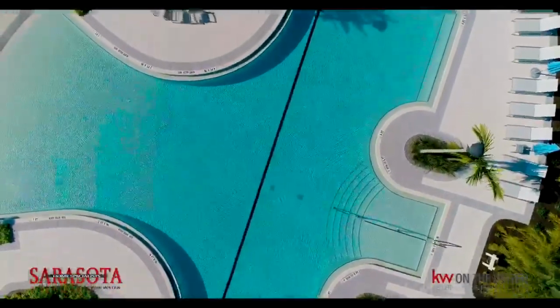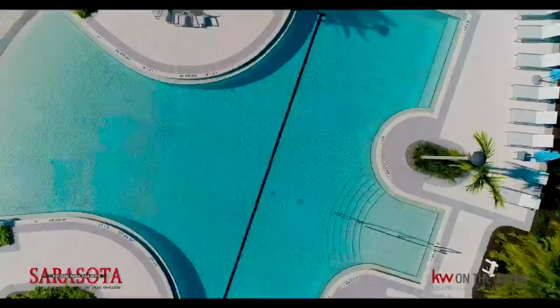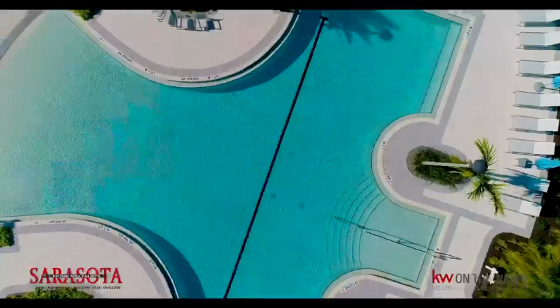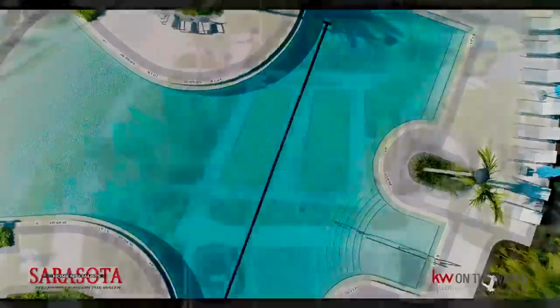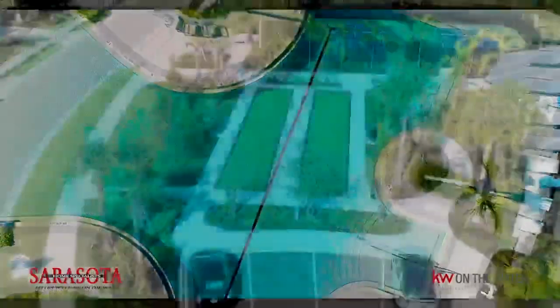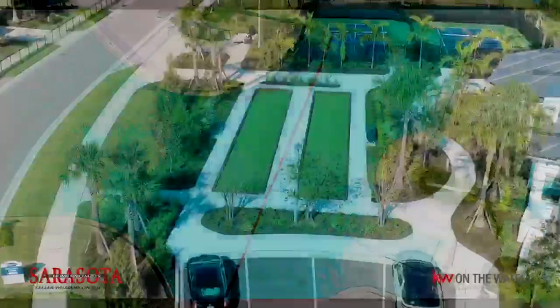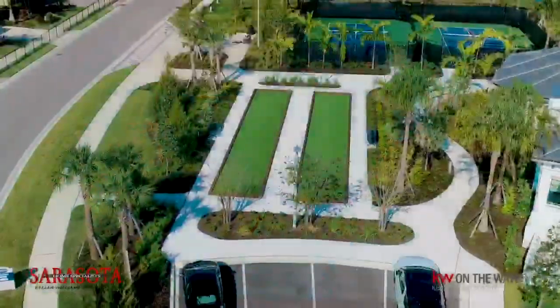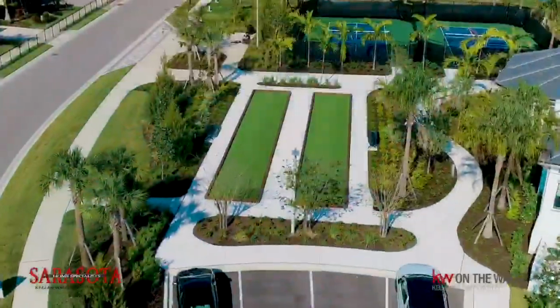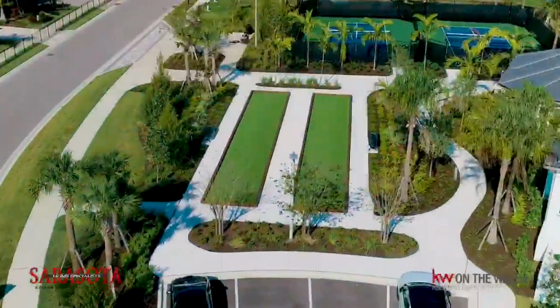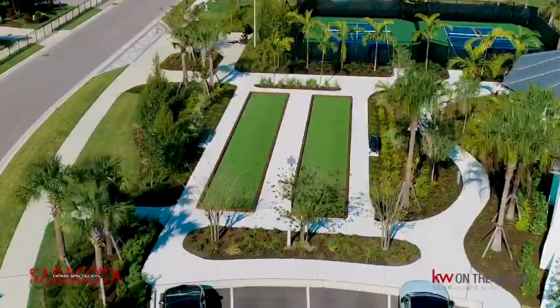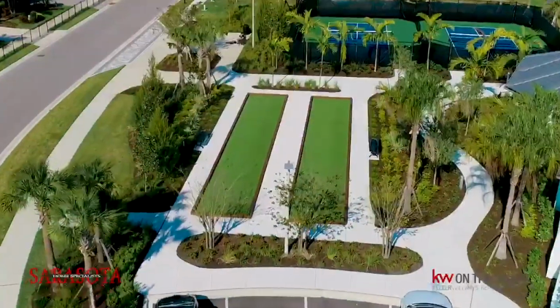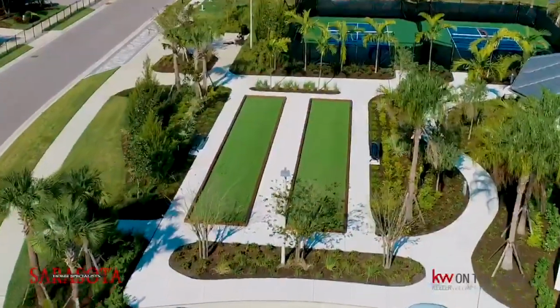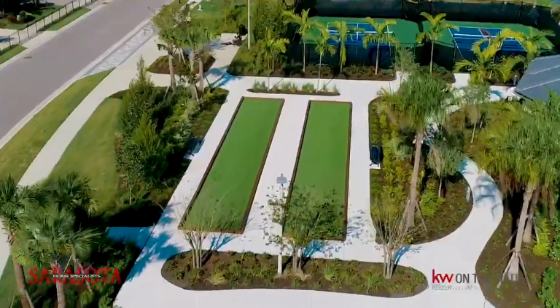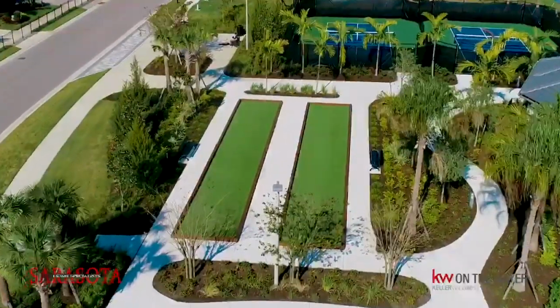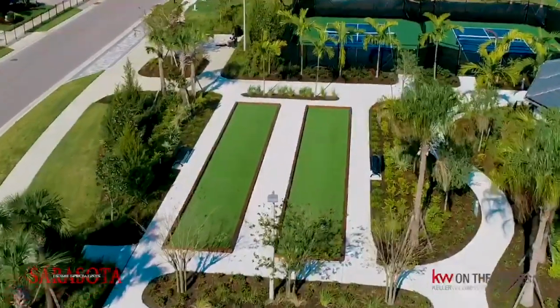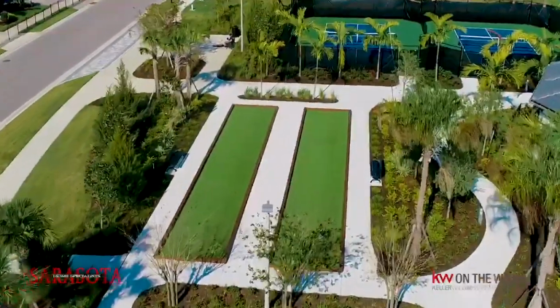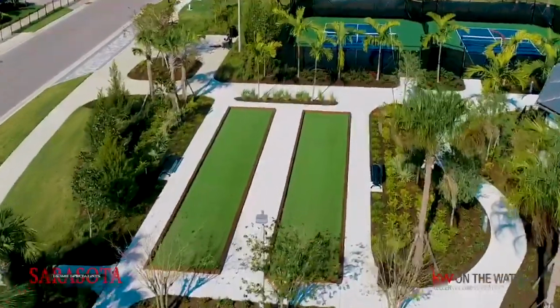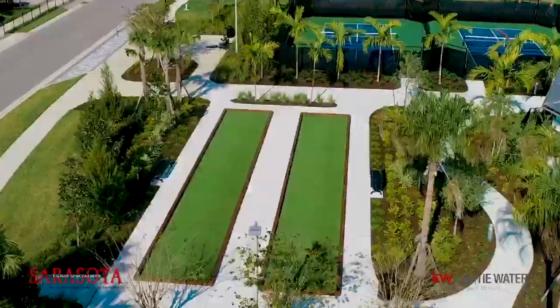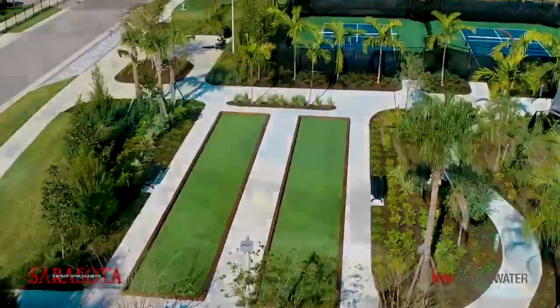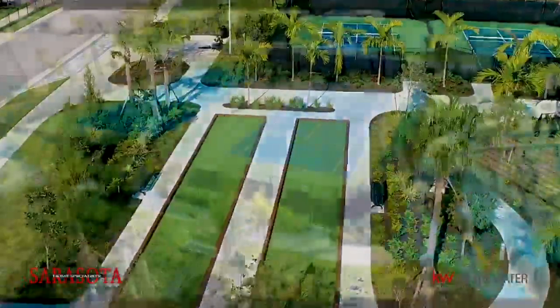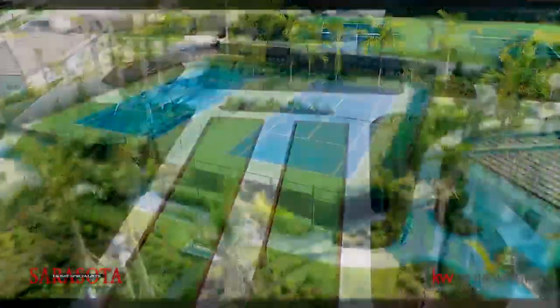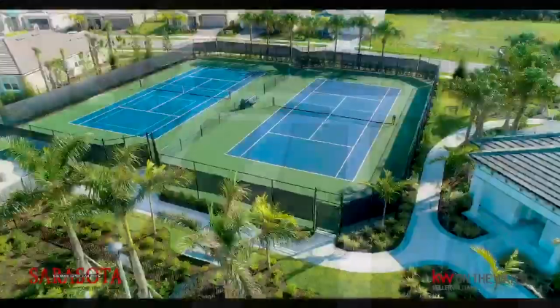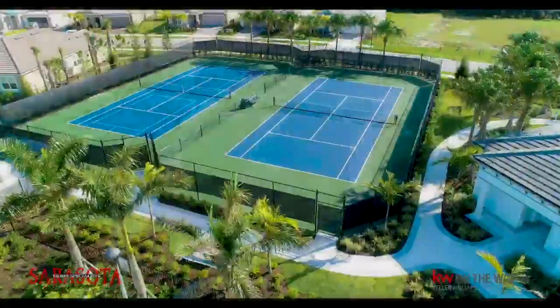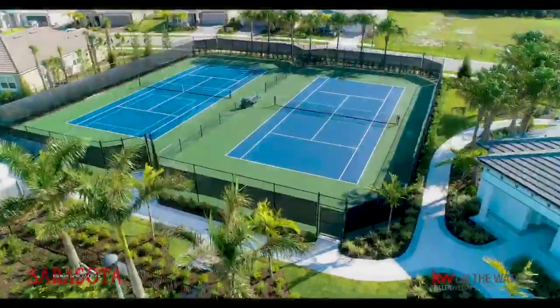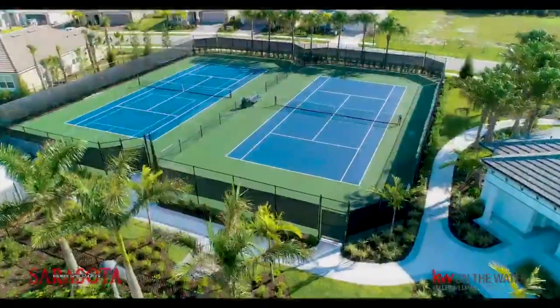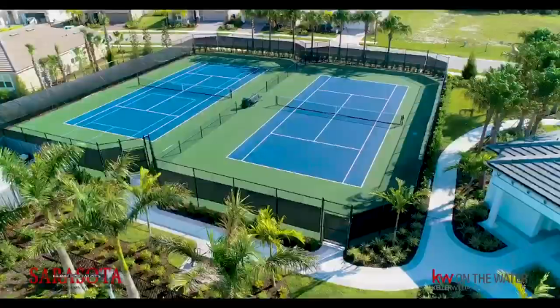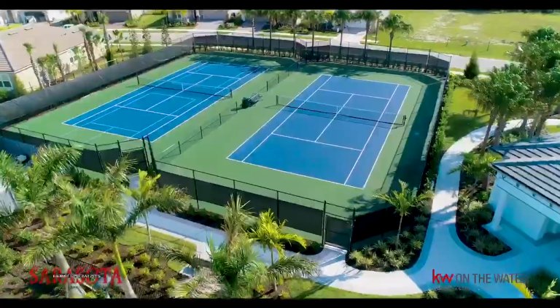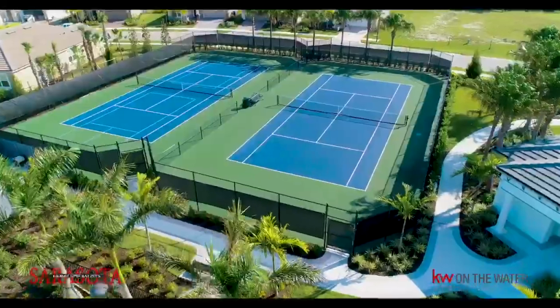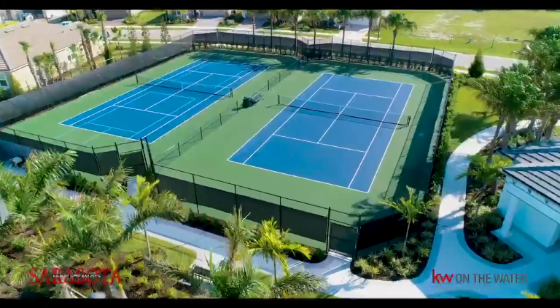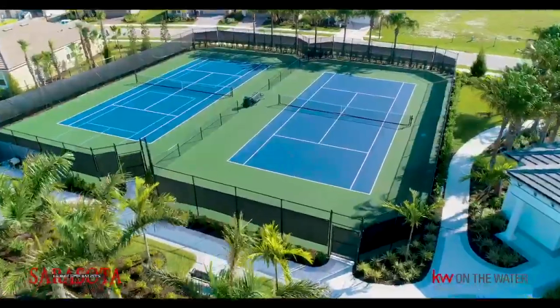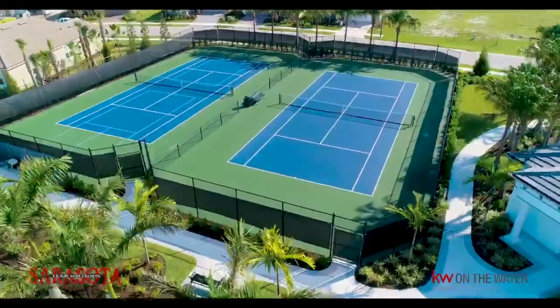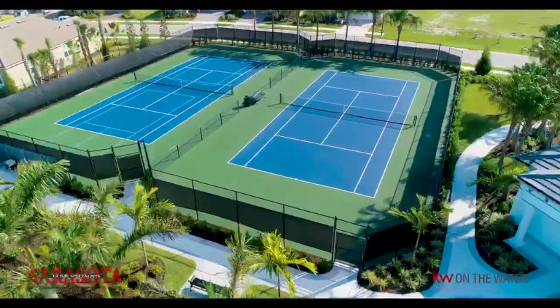Not to mention the convenience of the location to all South Sarasota activities like Siesta Key Beach, dining, shopping, and top-rated schools.